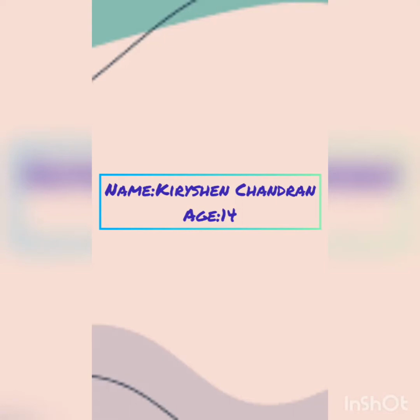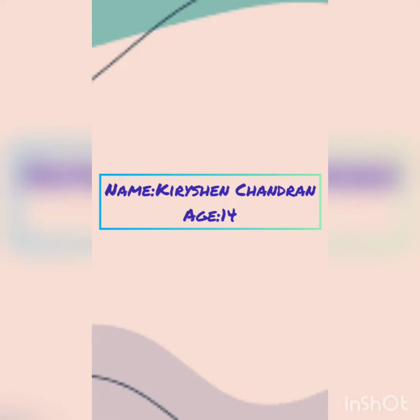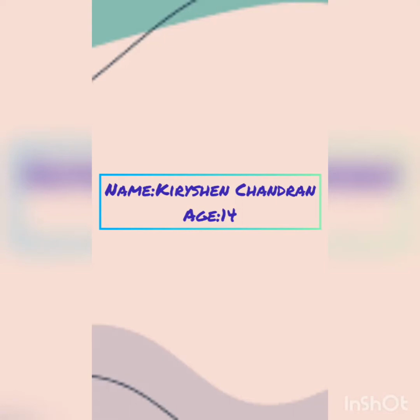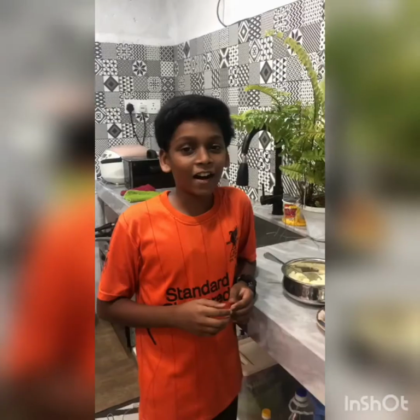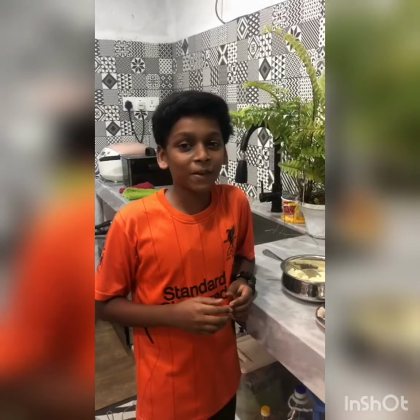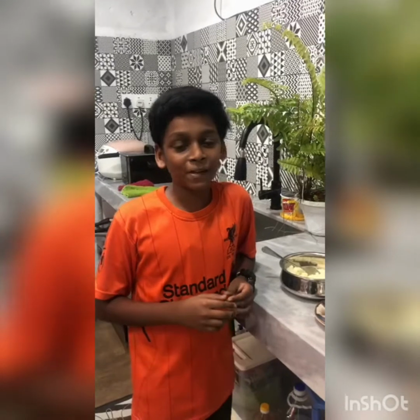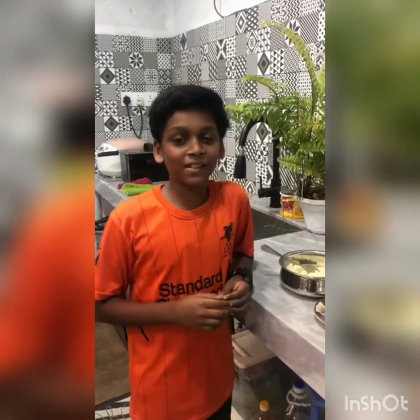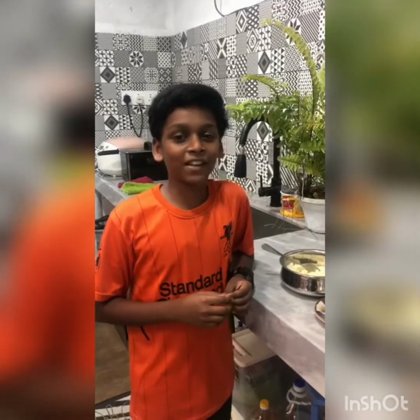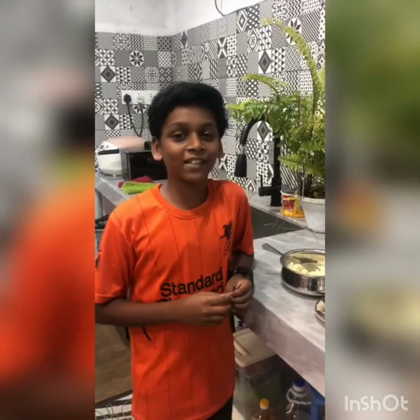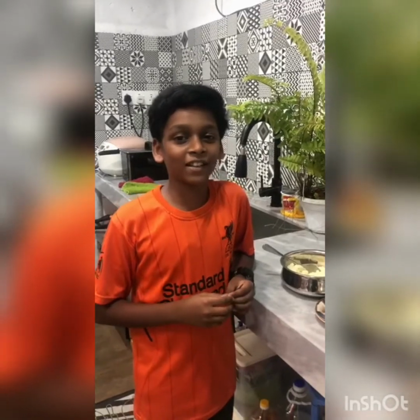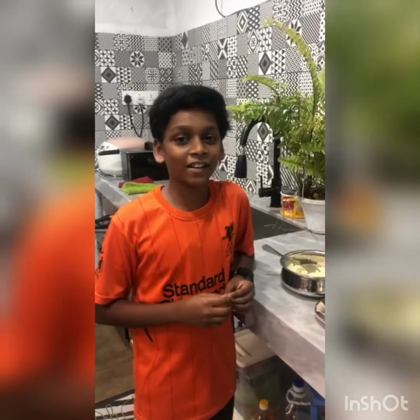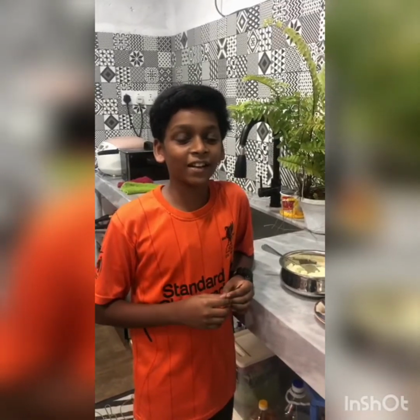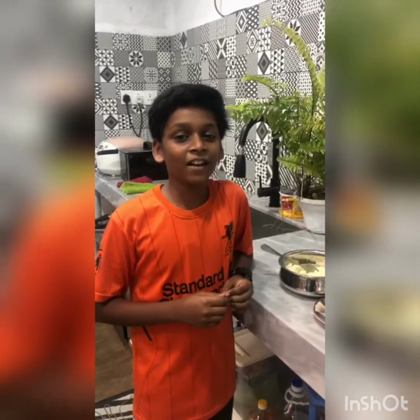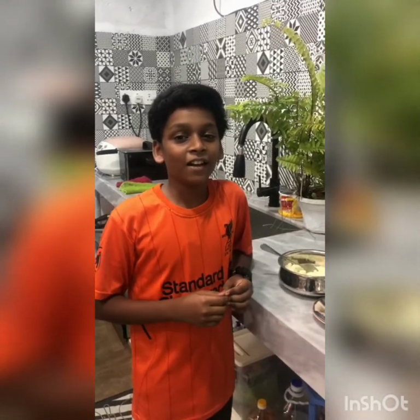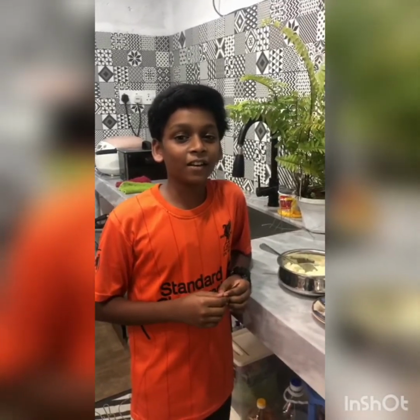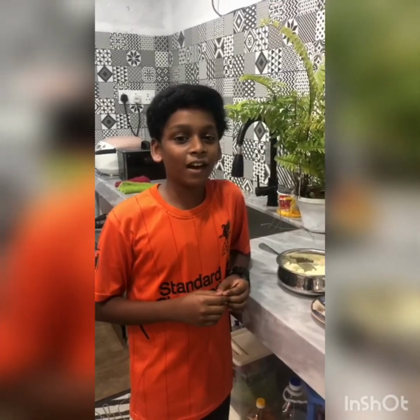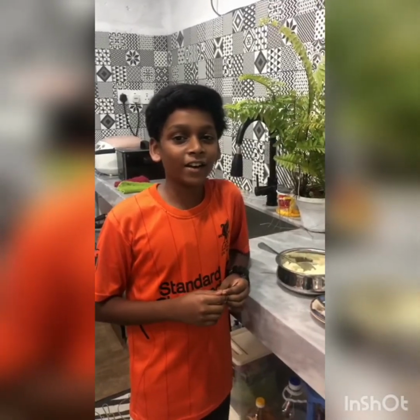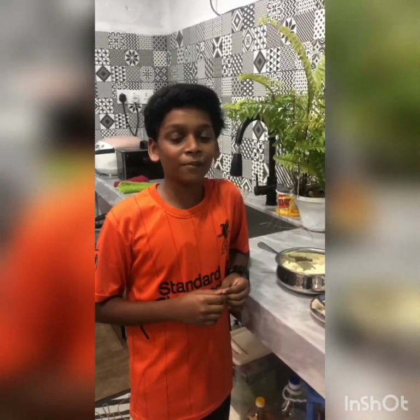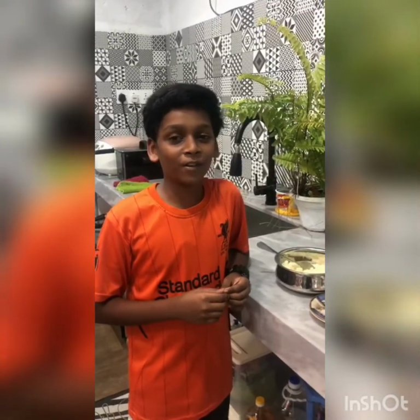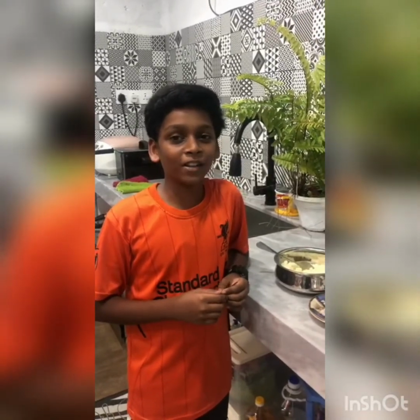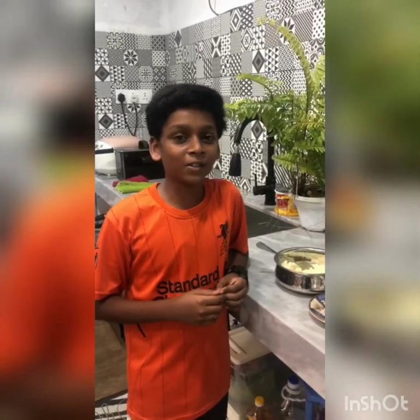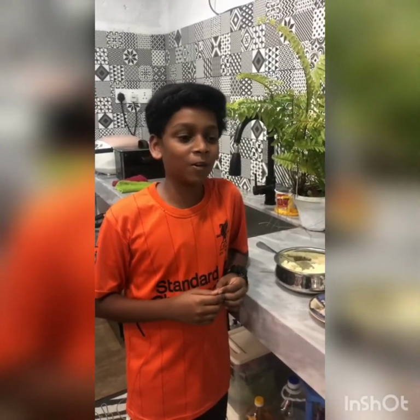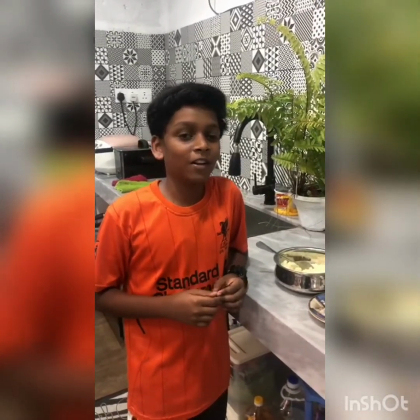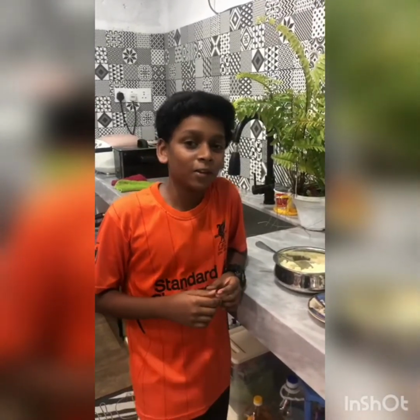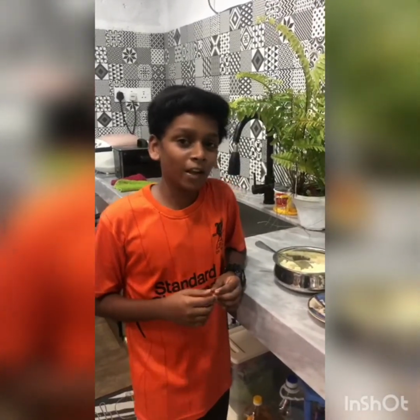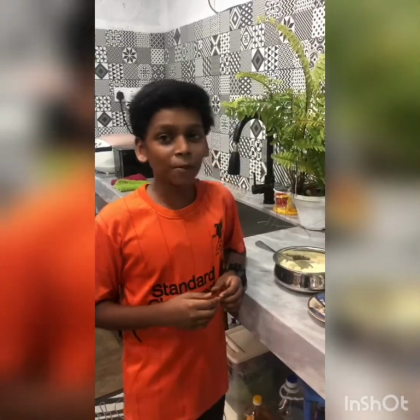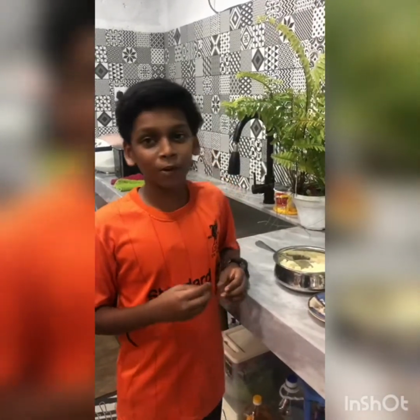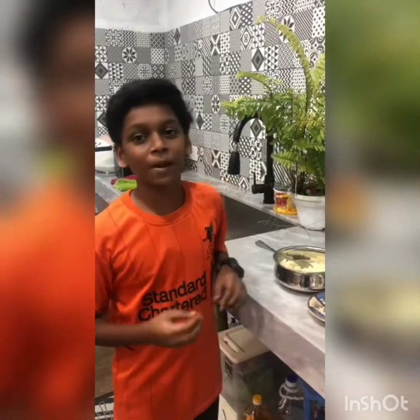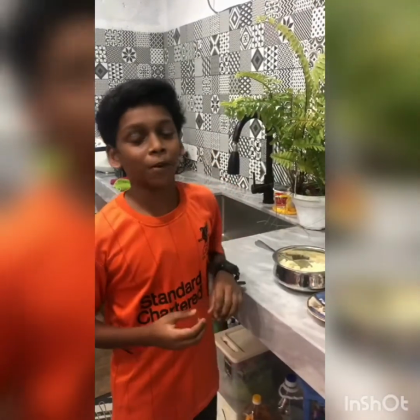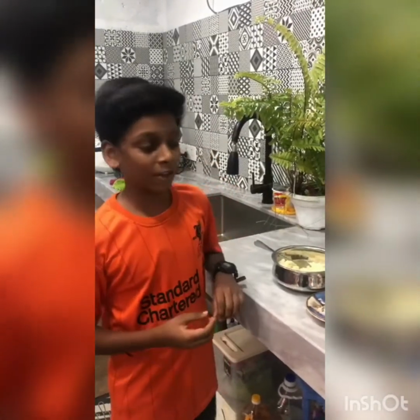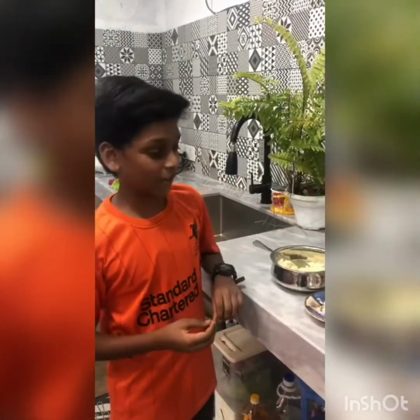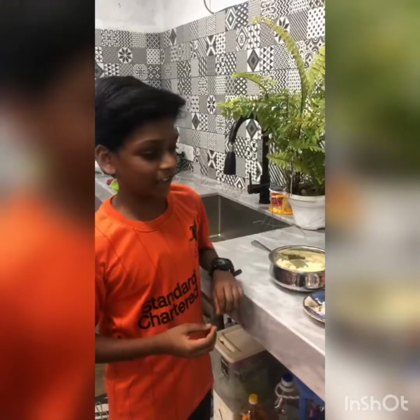Hi, my name is Kerishan Chandran. I am 14 years old. Today I am going to make potato cutlet.